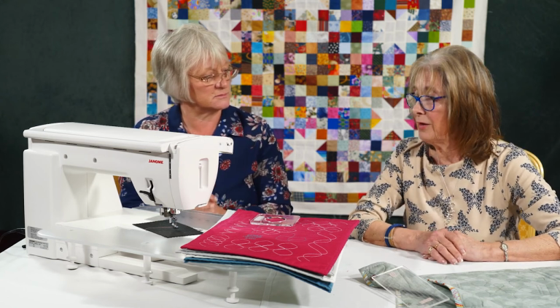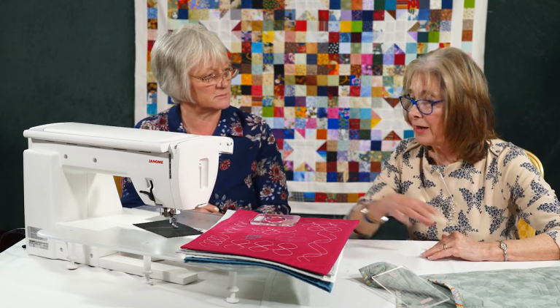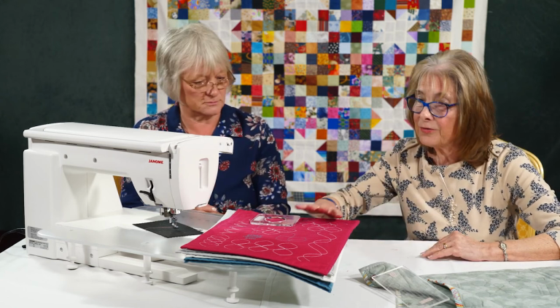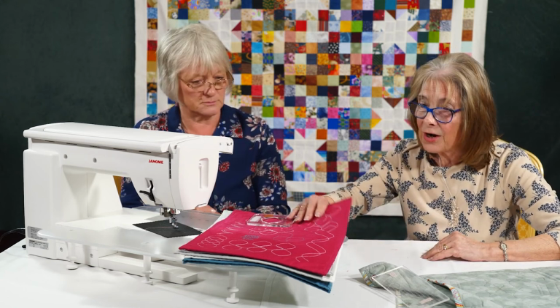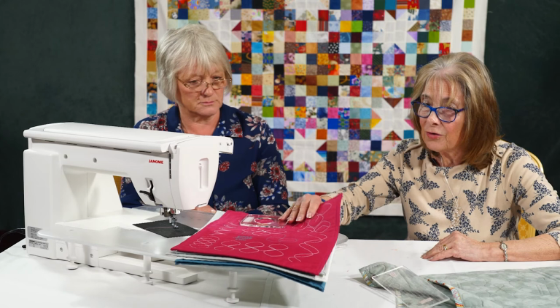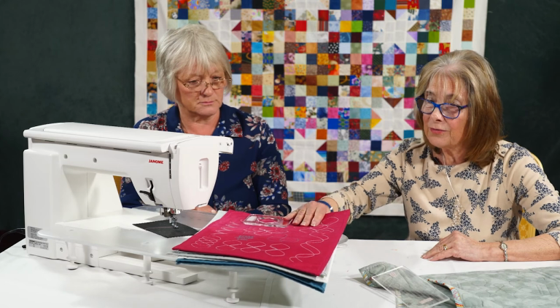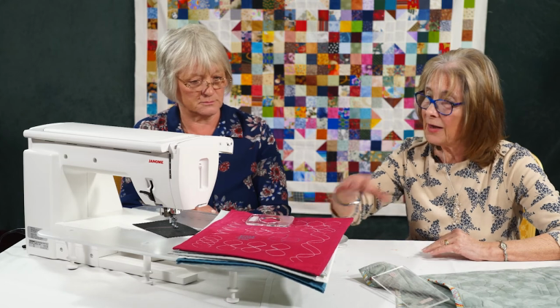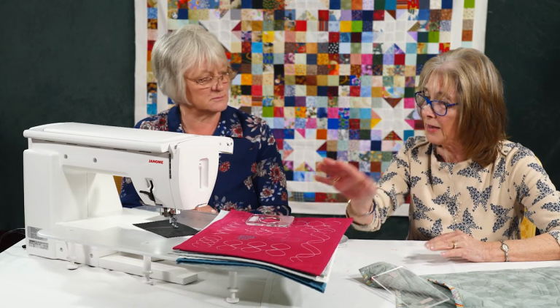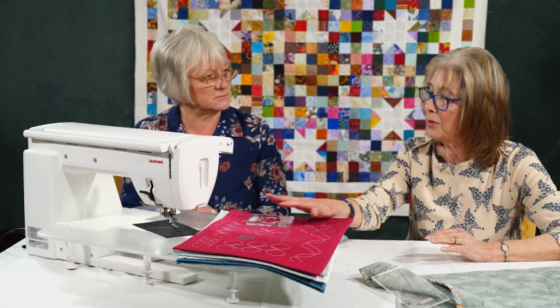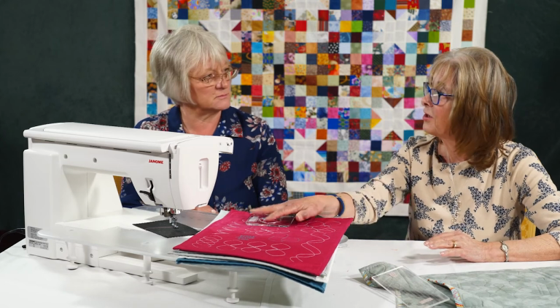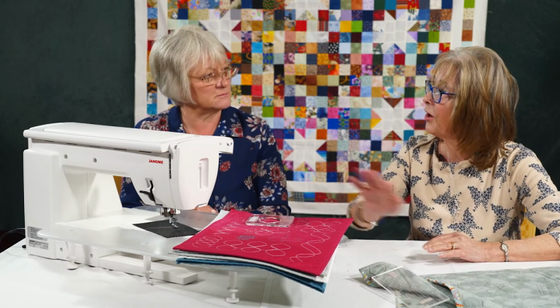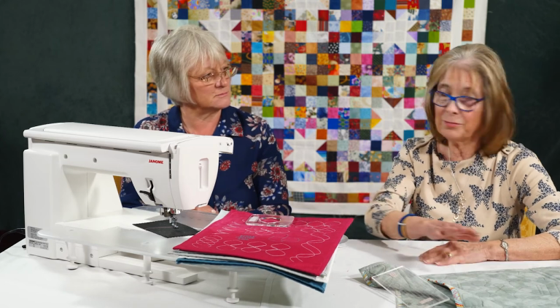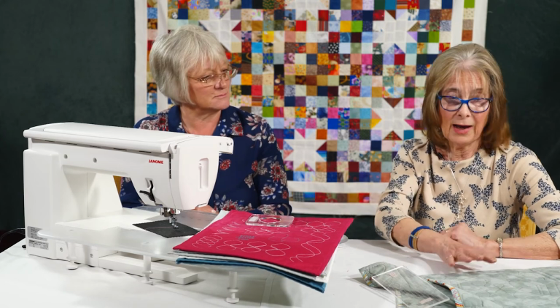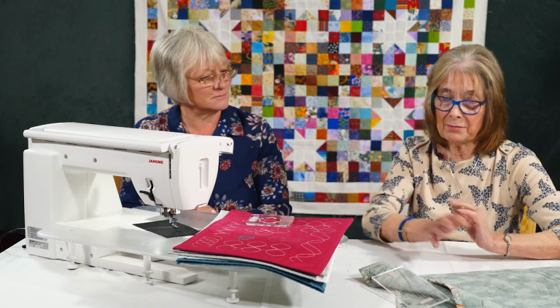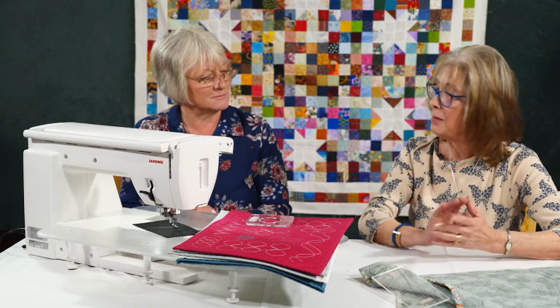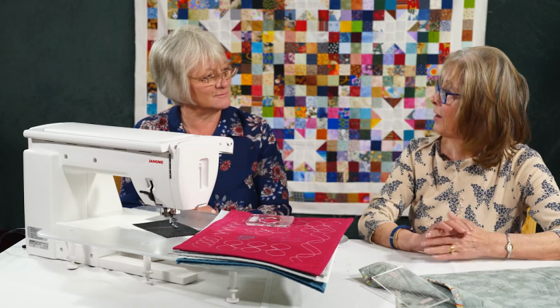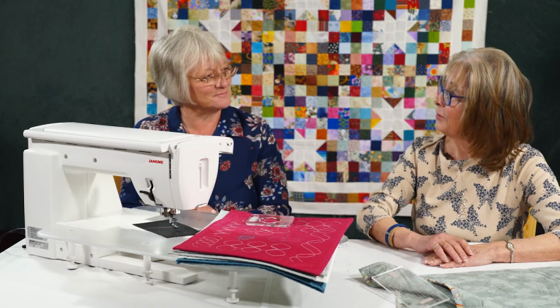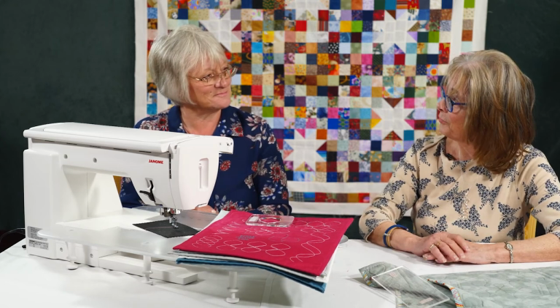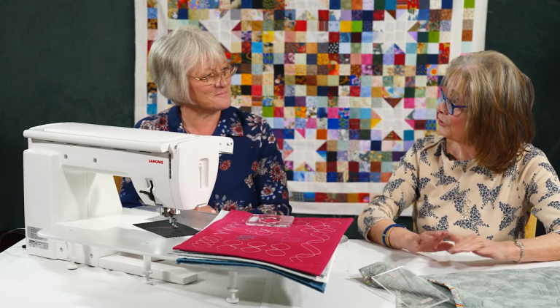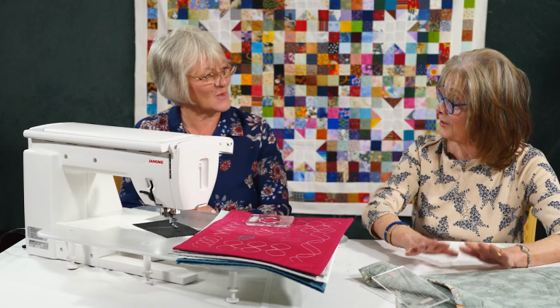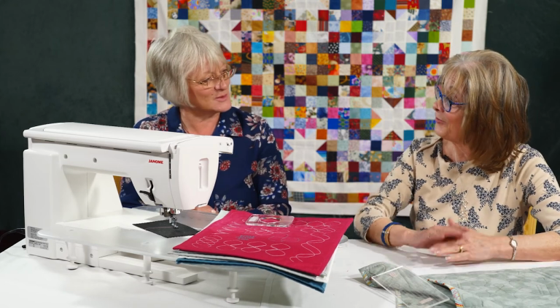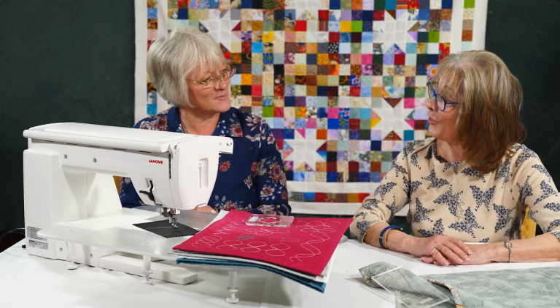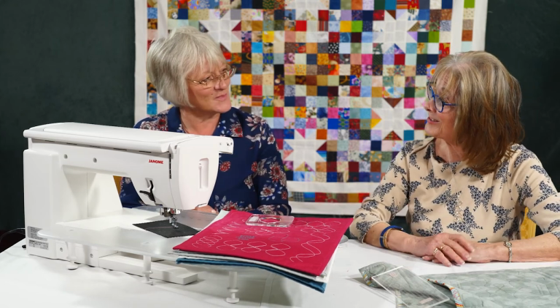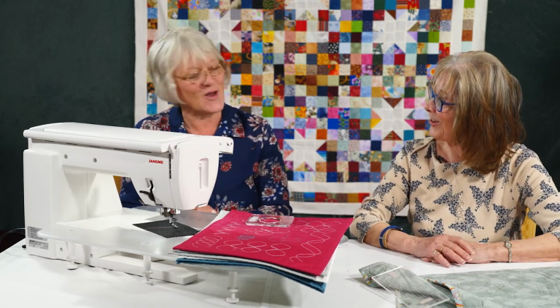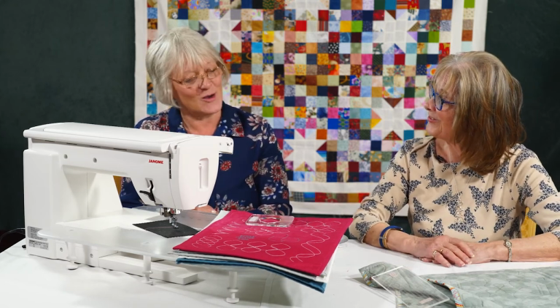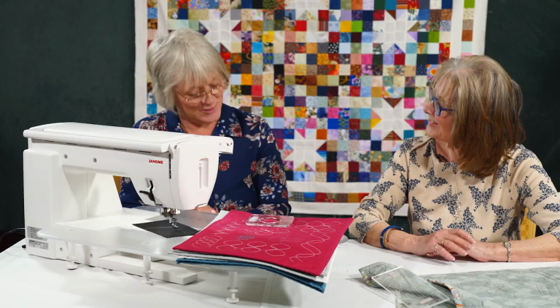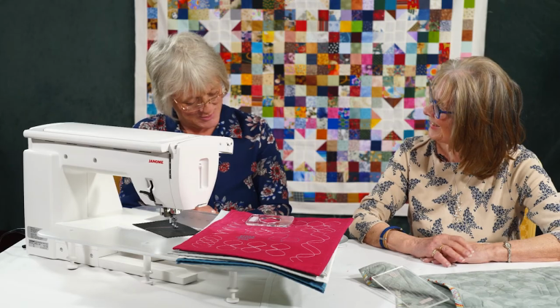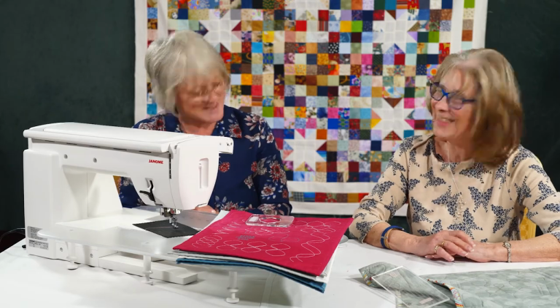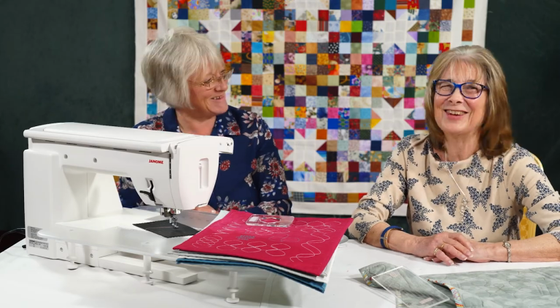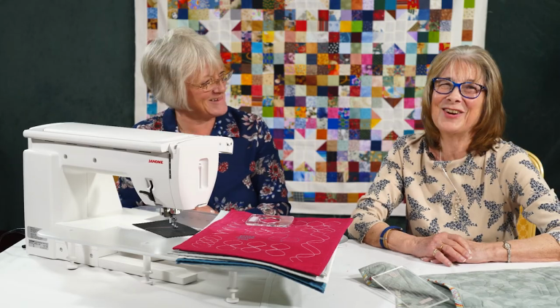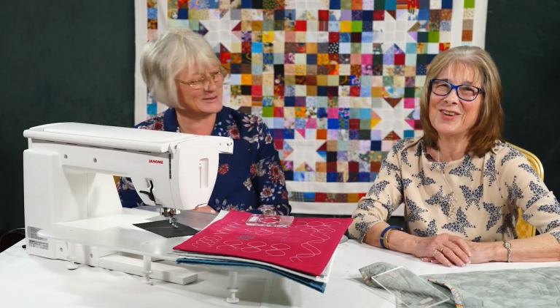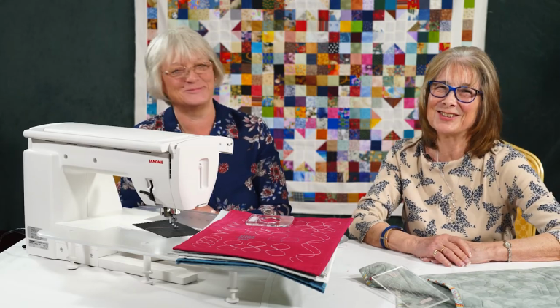Thank you for sharing all of that. I think I'm going to go home and make my own little project because I have got this at home. Thank you very much.